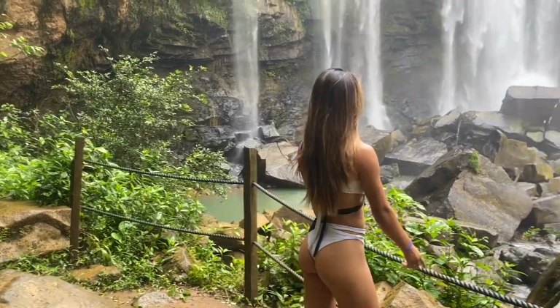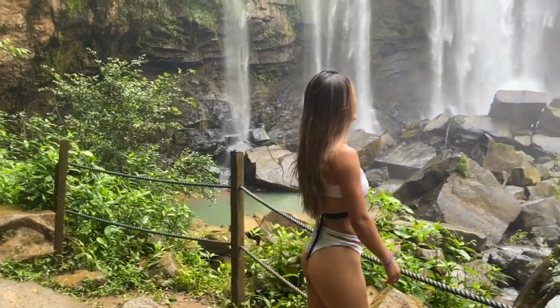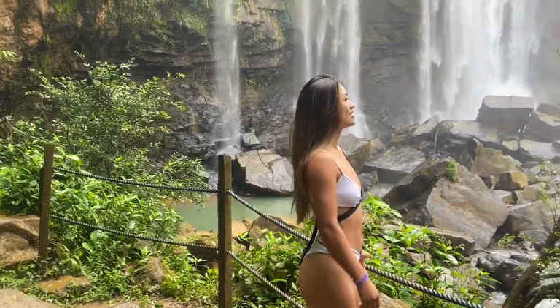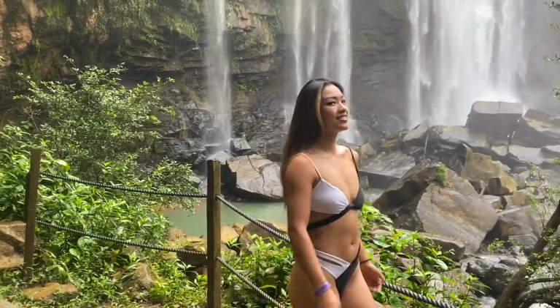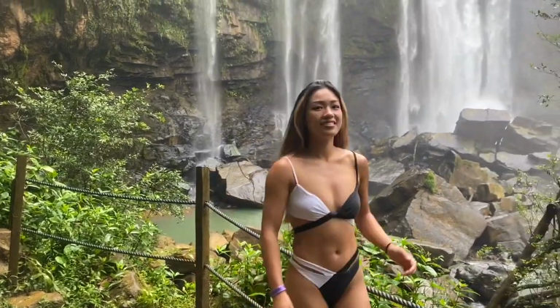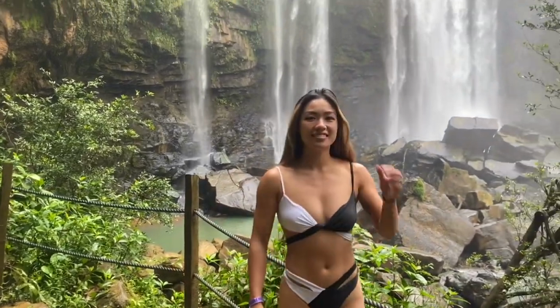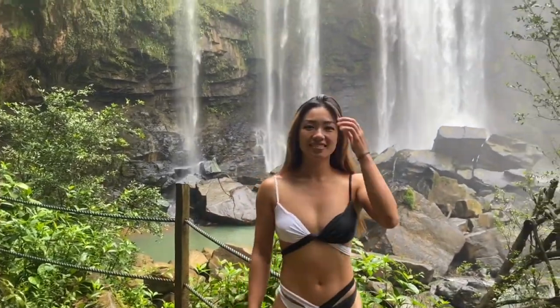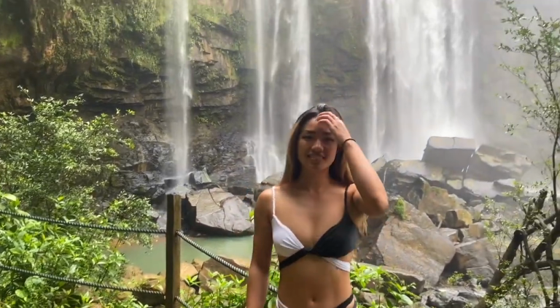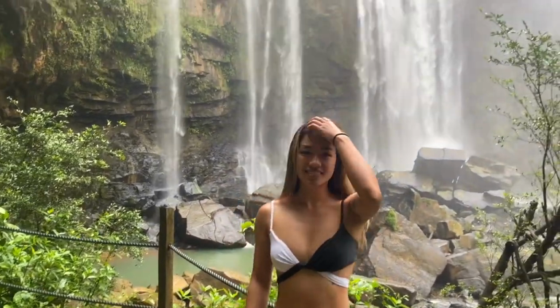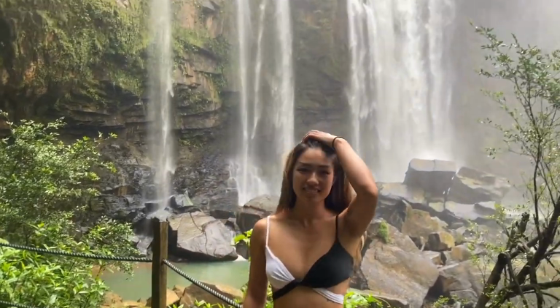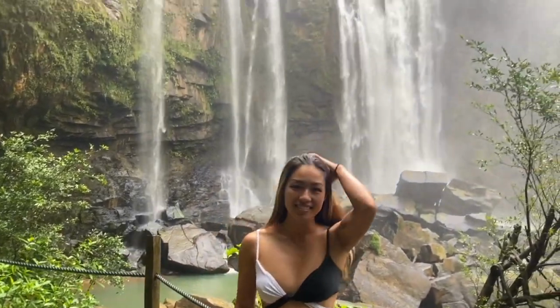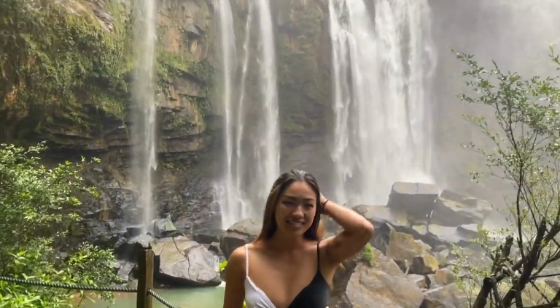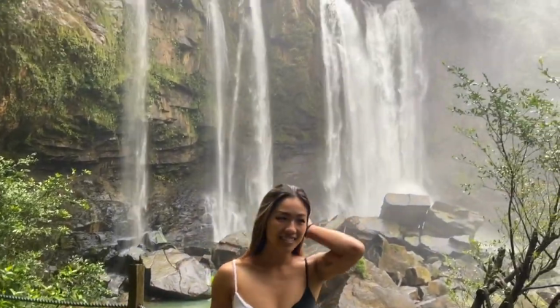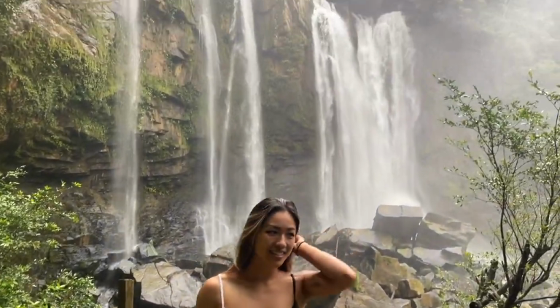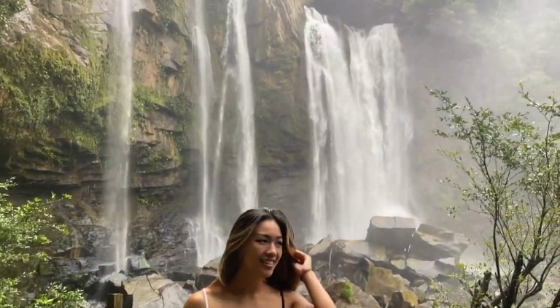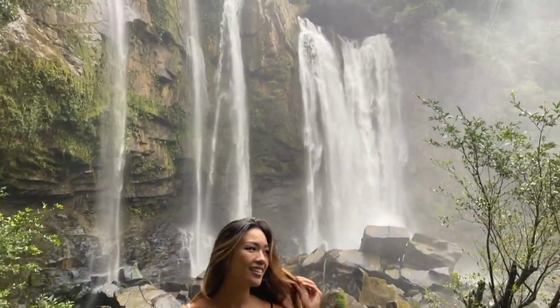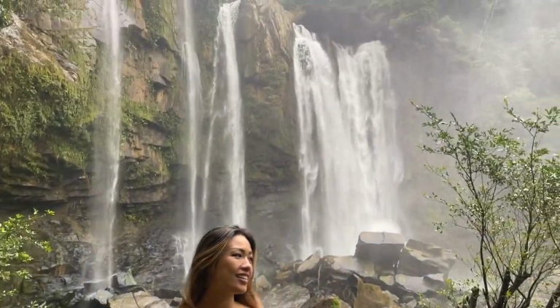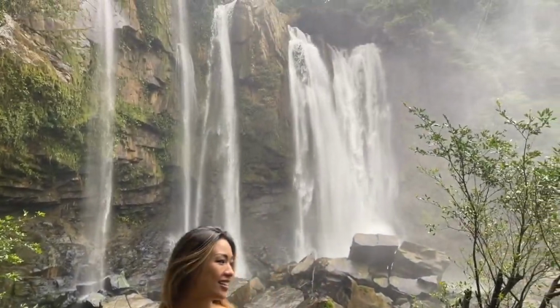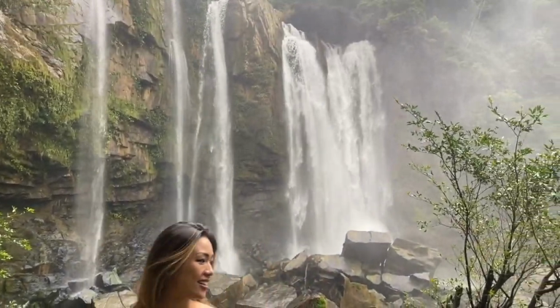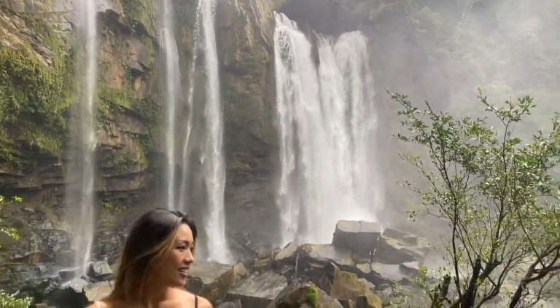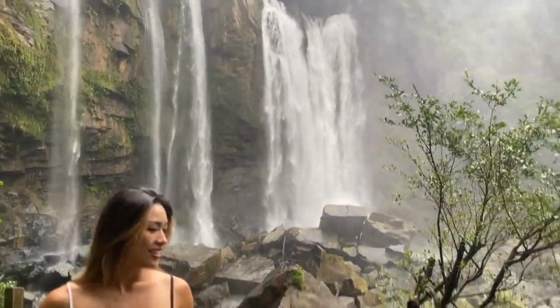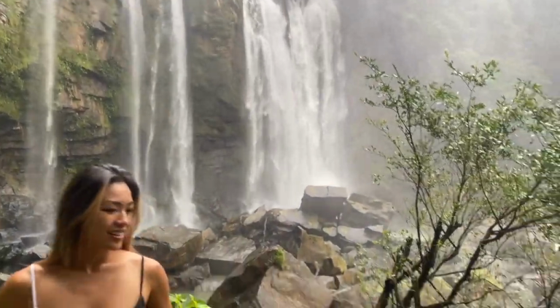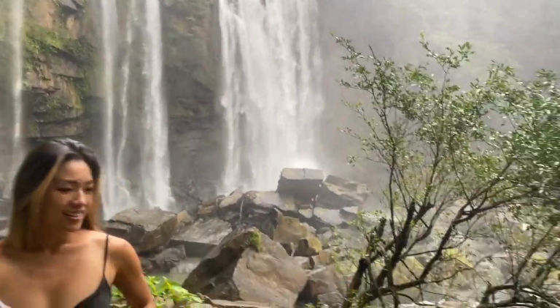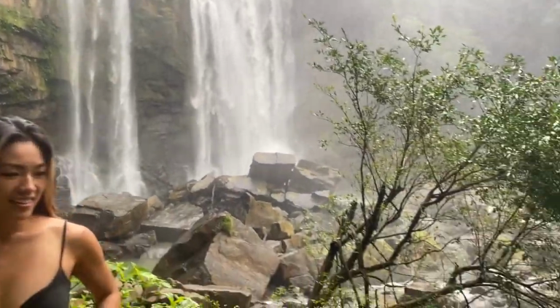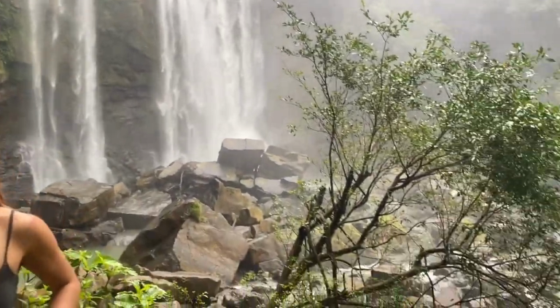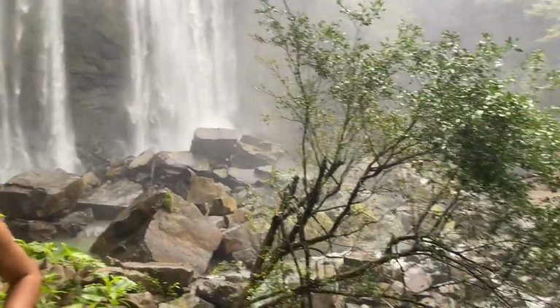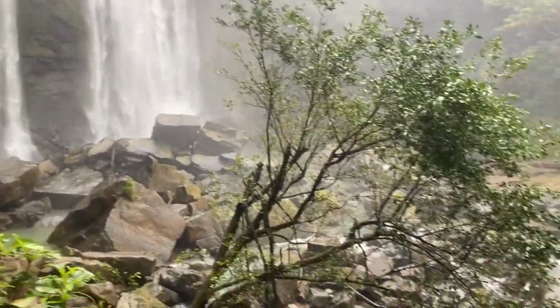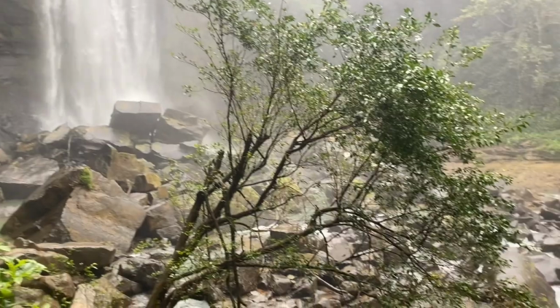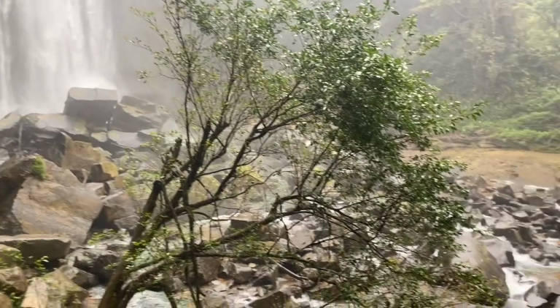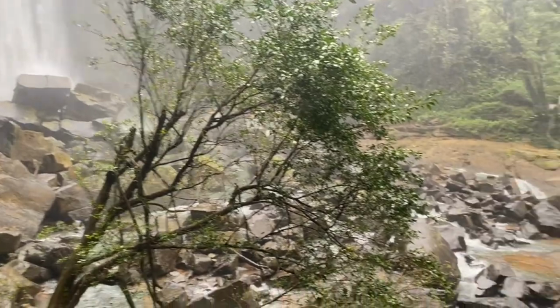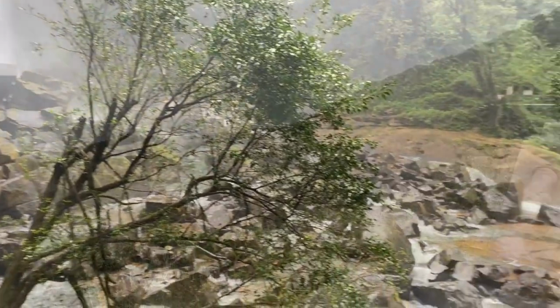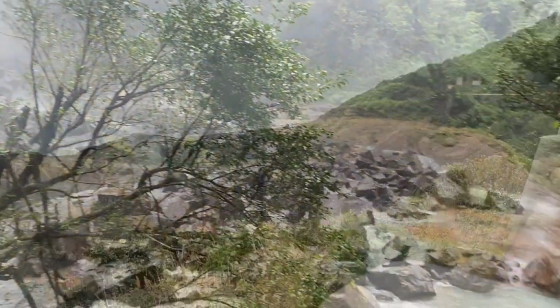Just came back from Costa Rica and had such a blast. I wanted to go over and show you guys my trip.